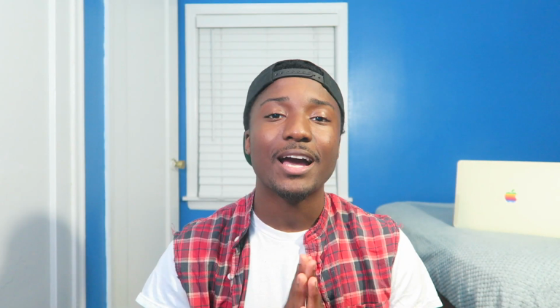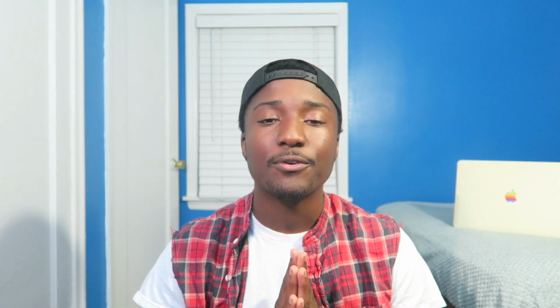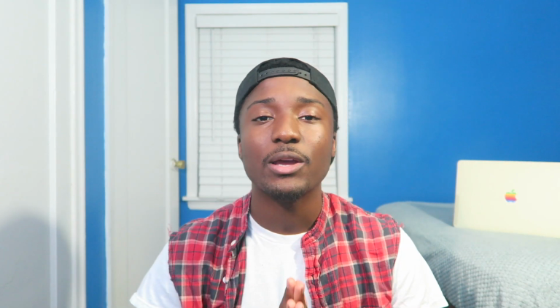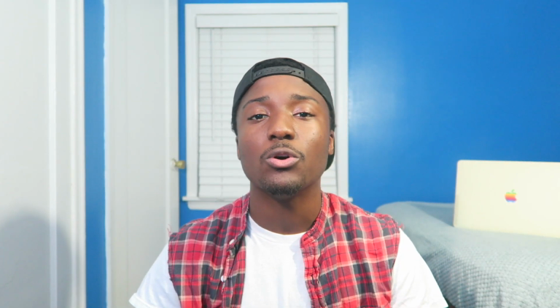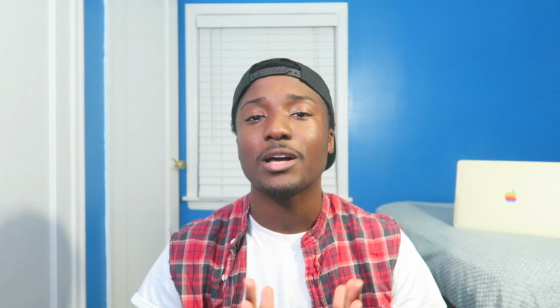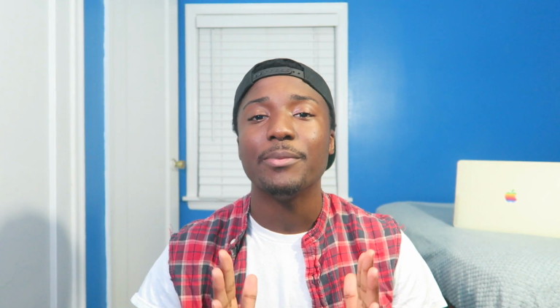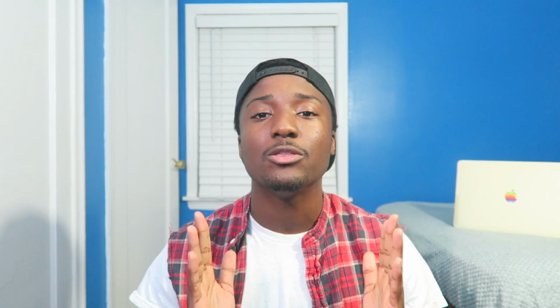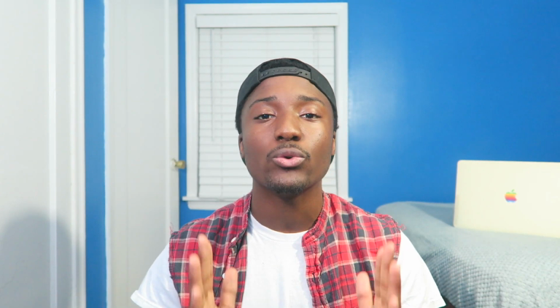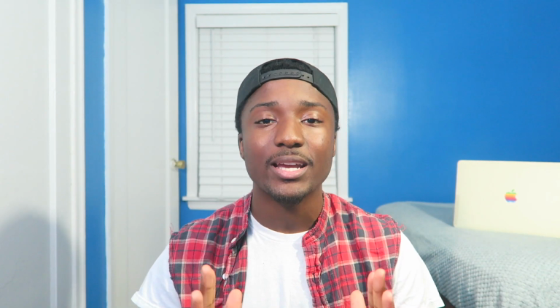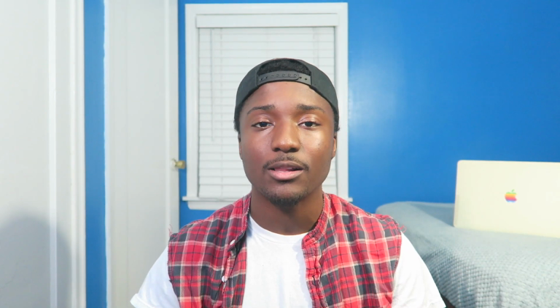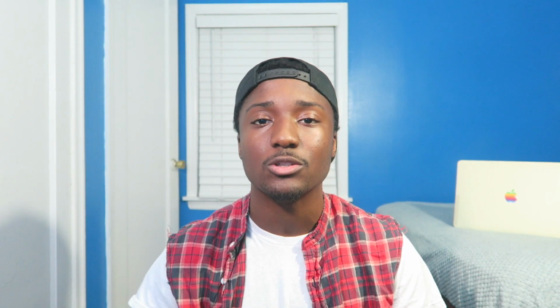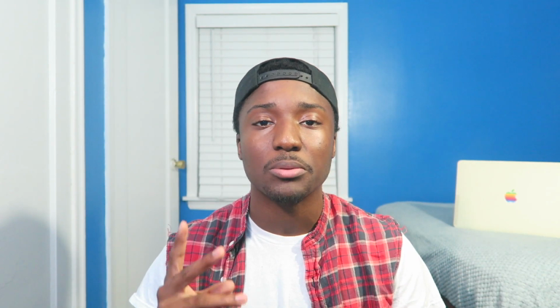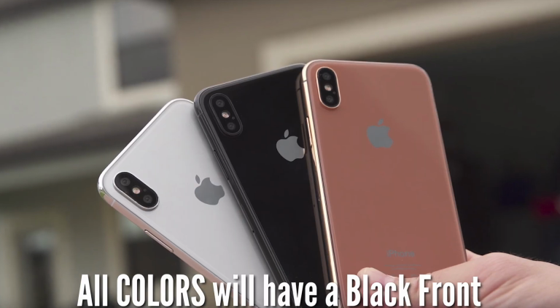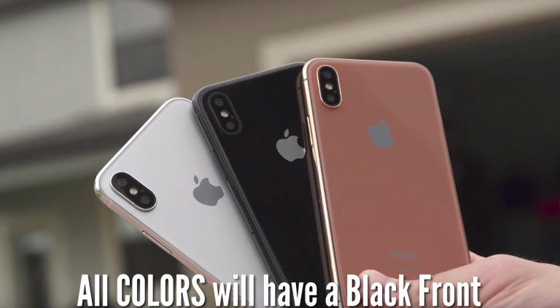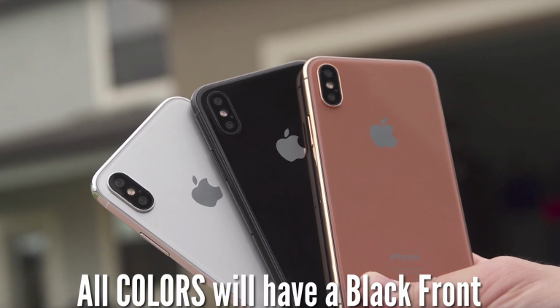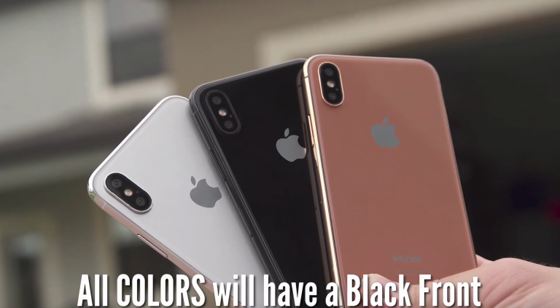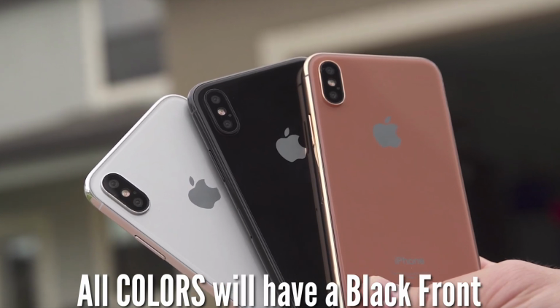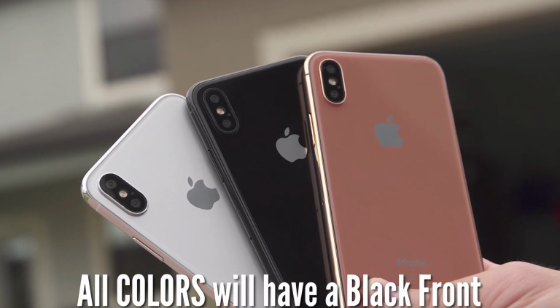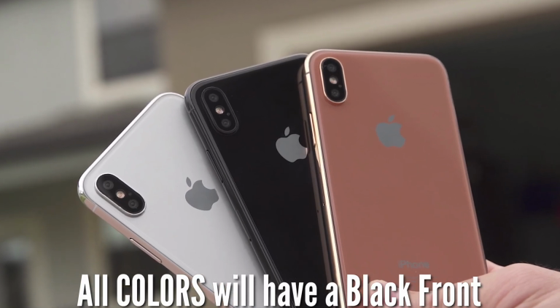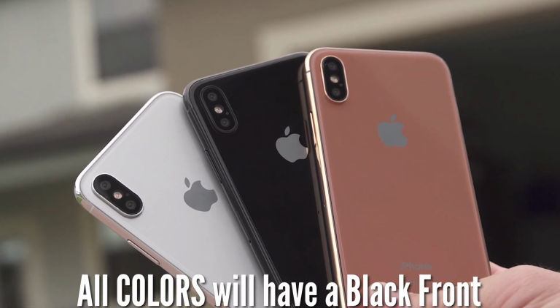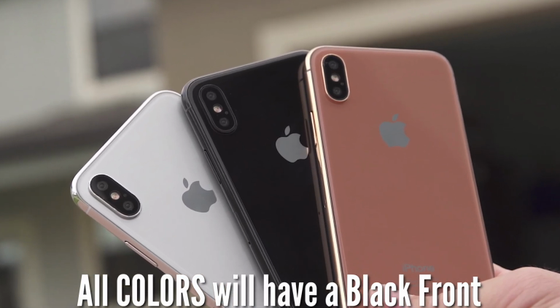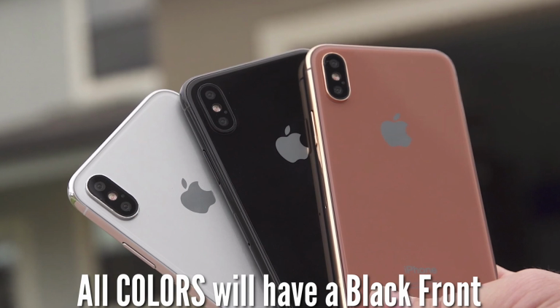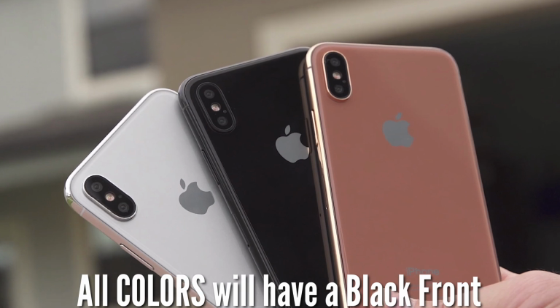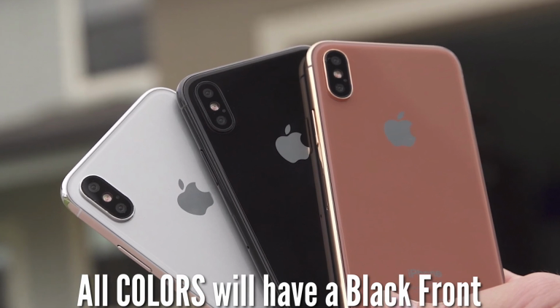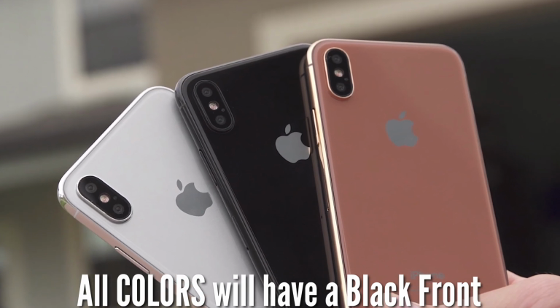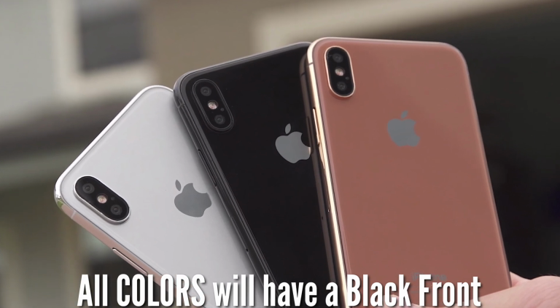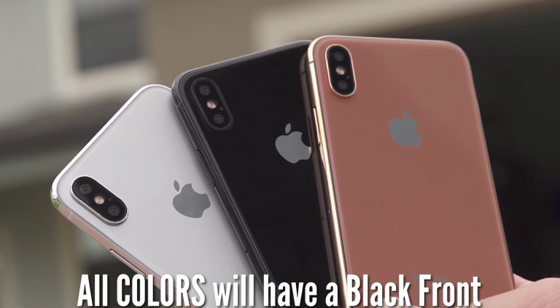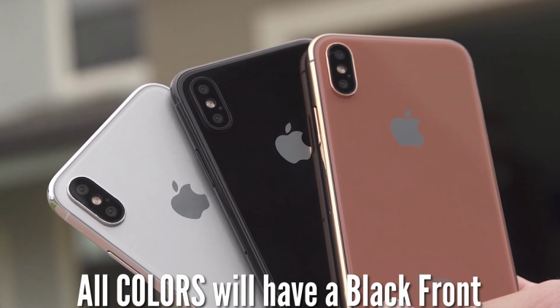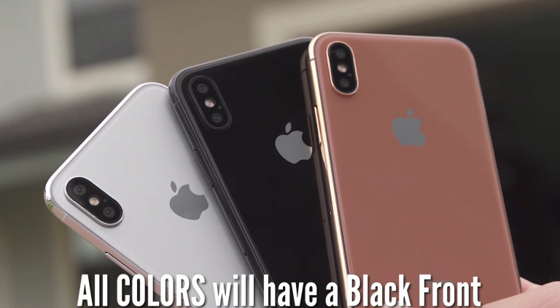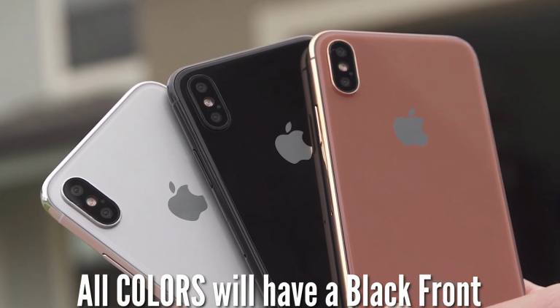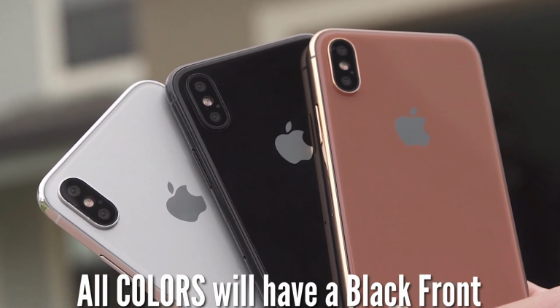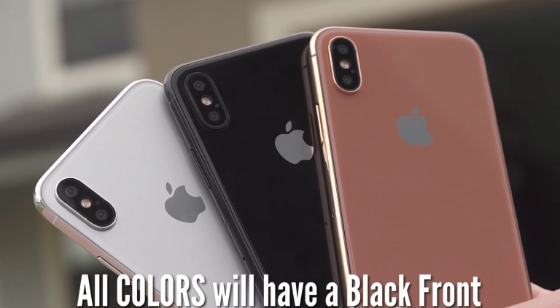The iPhone 8 will come in three colors: black, white, and a brand-new copper gold or blush gold.